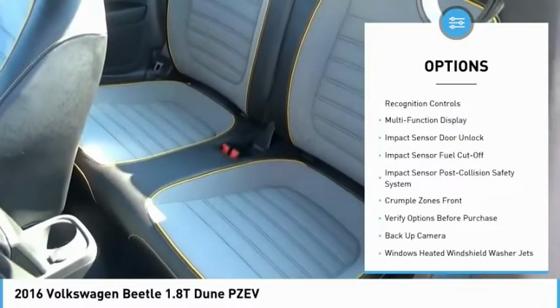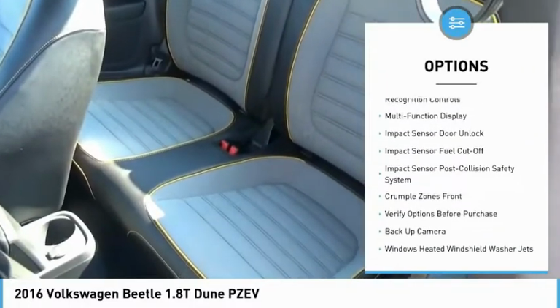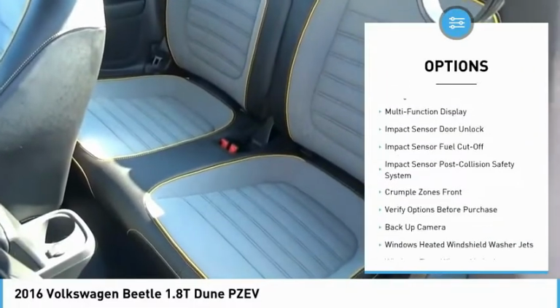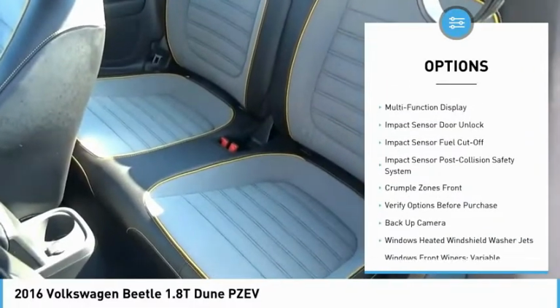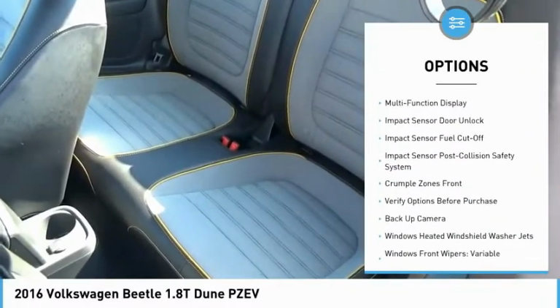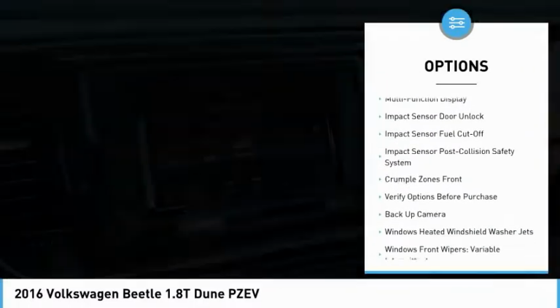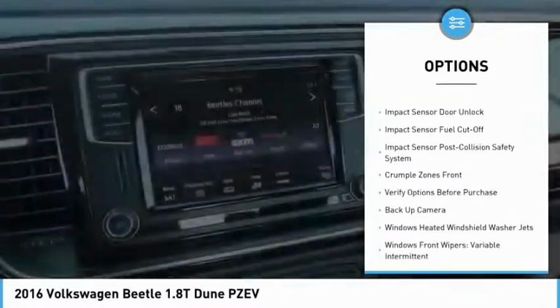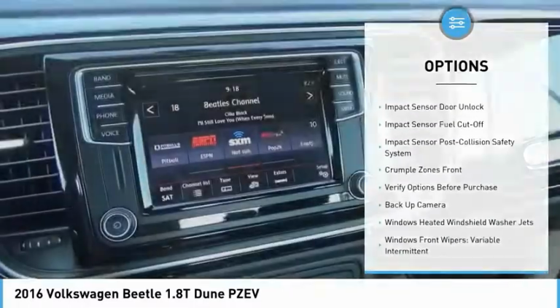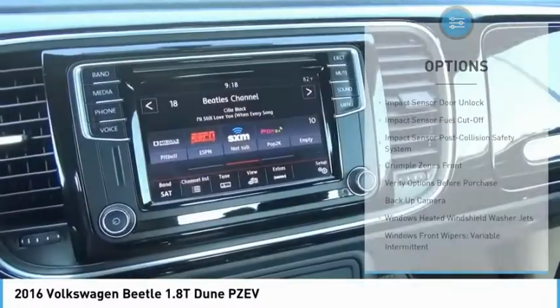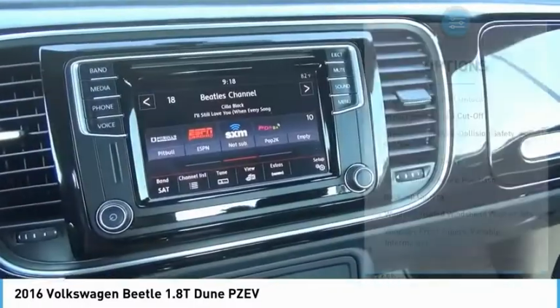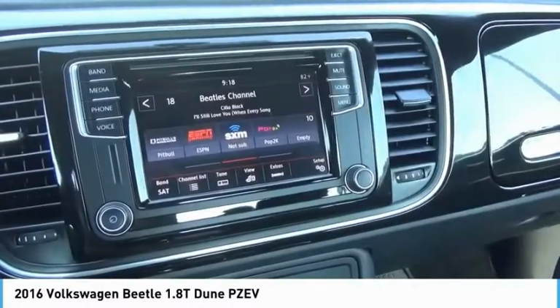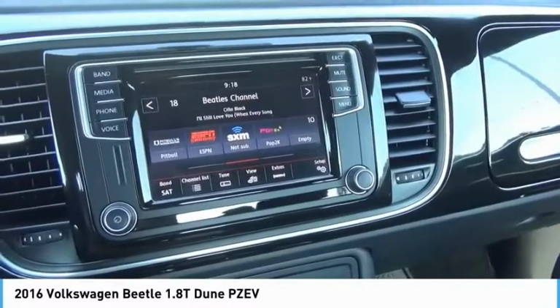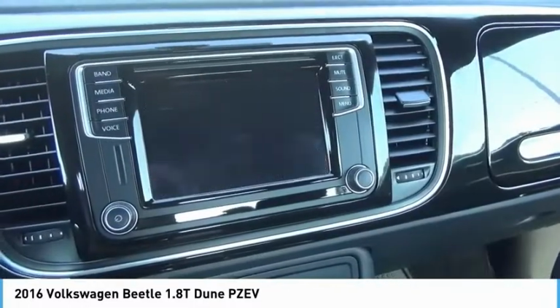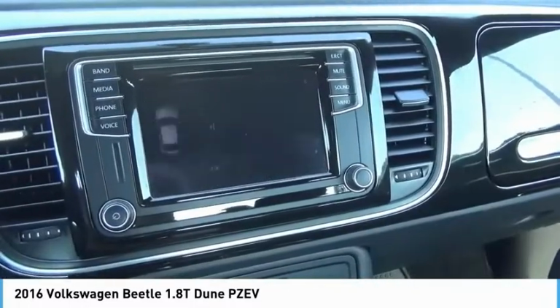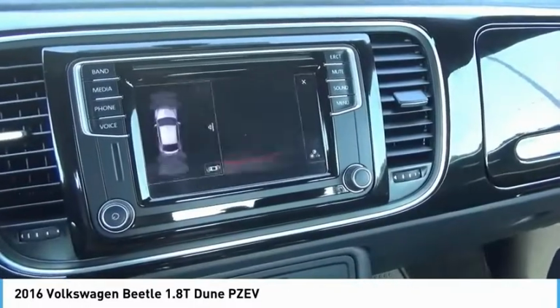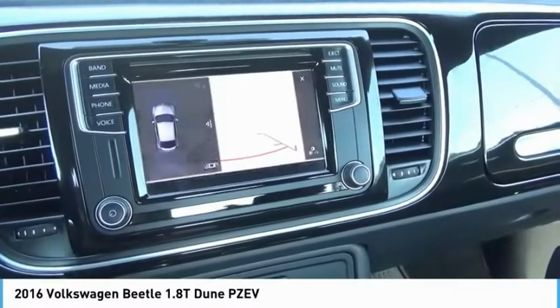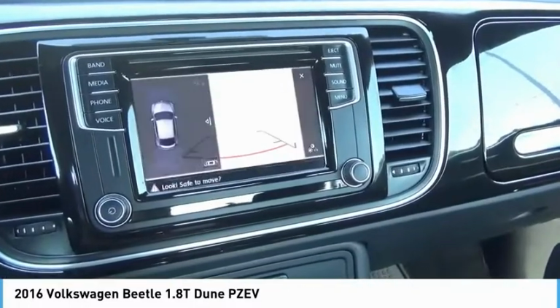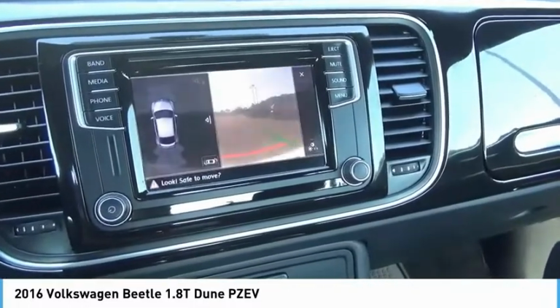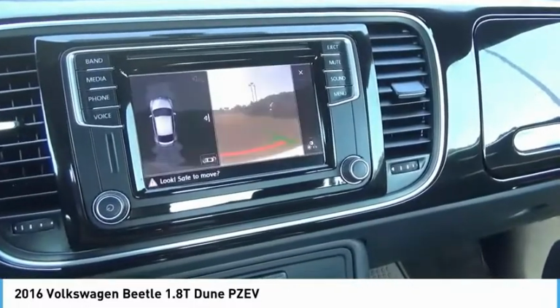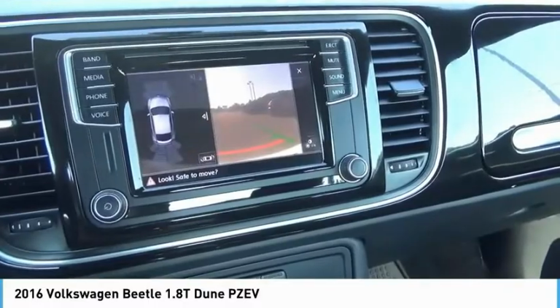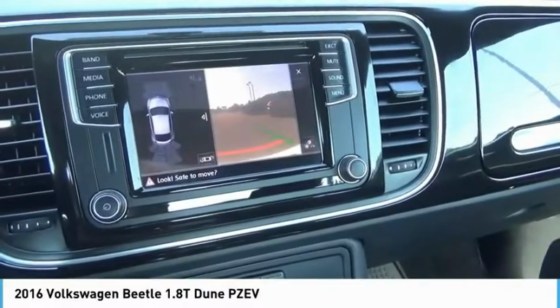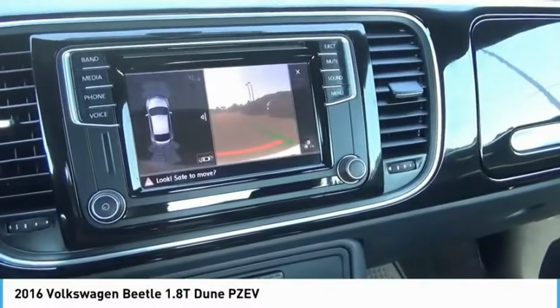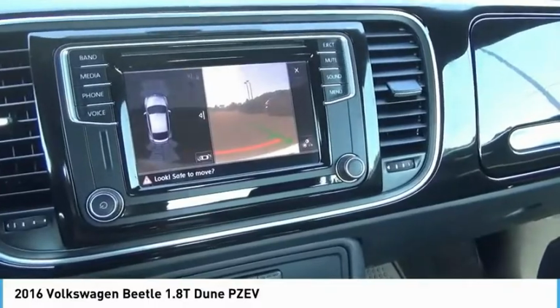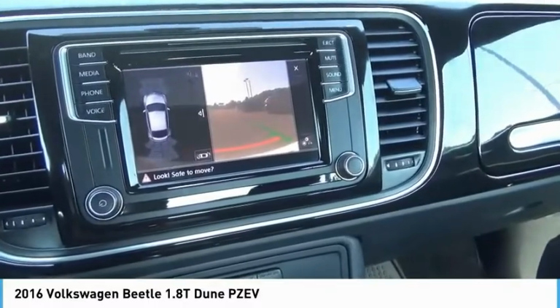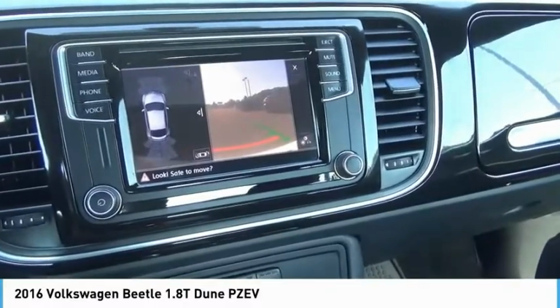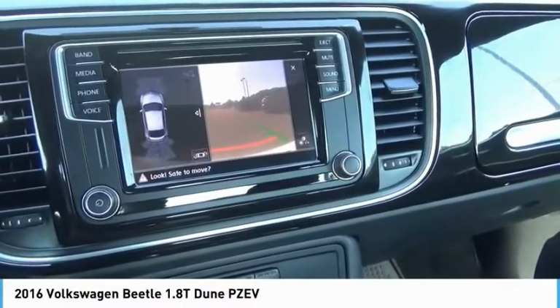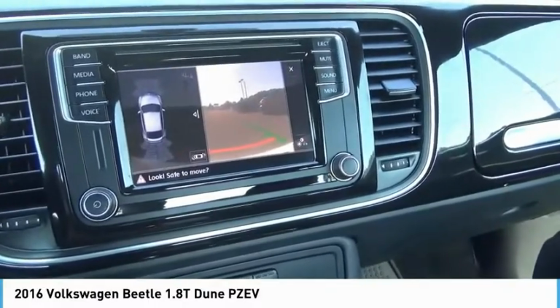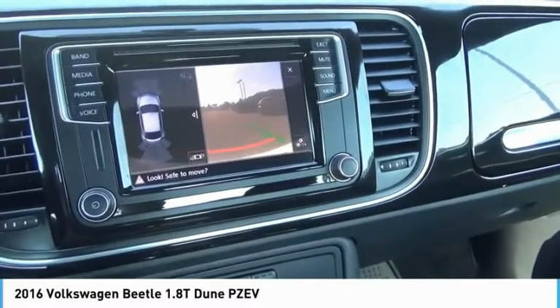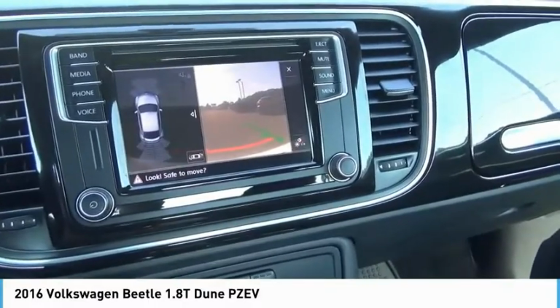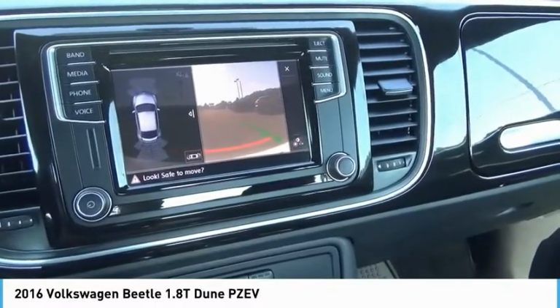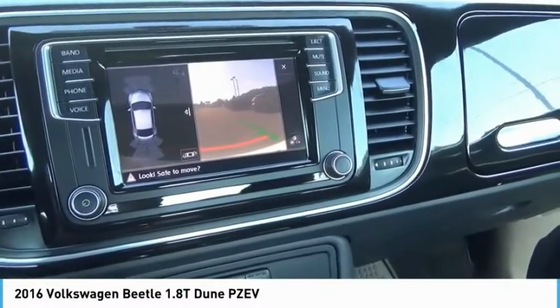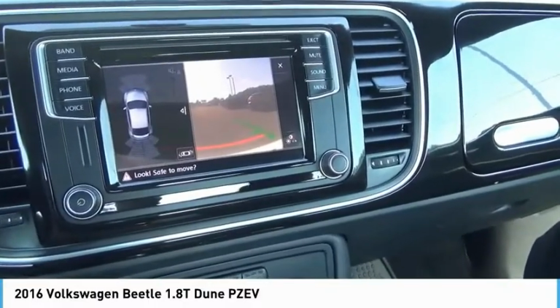Additional features include power brakes, braking assist, backup camera, satellite radio, and cruise control.